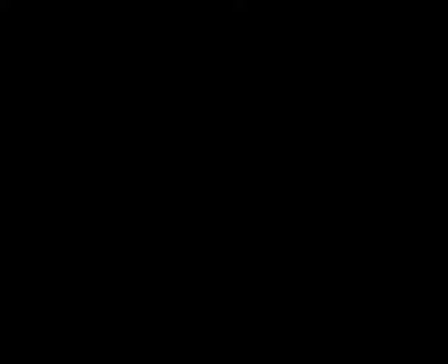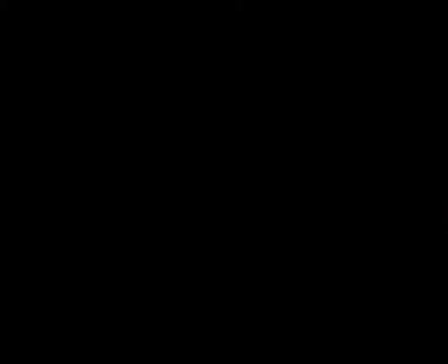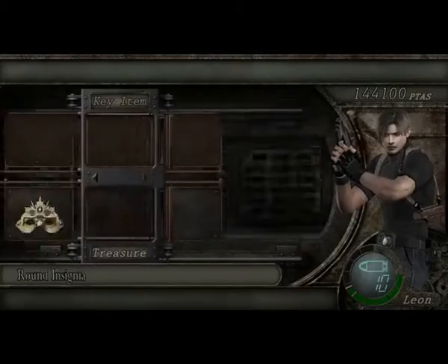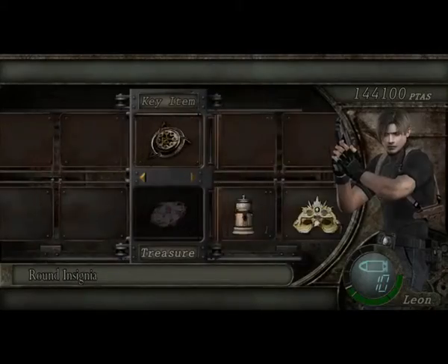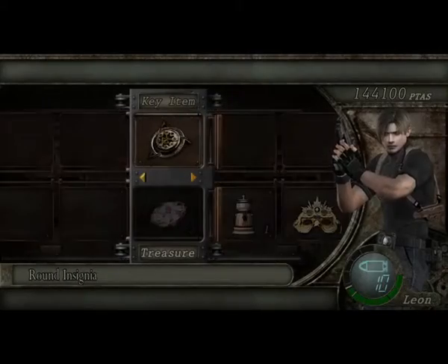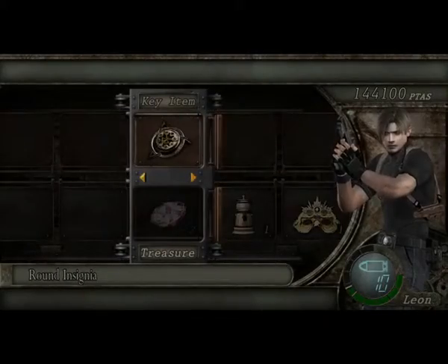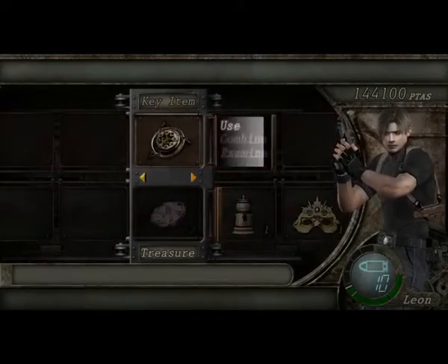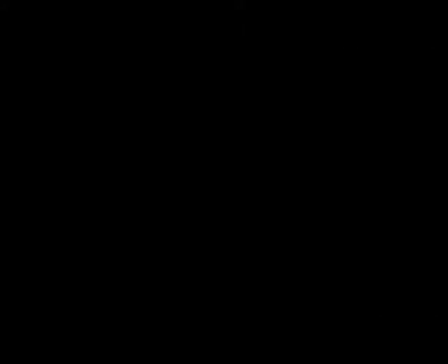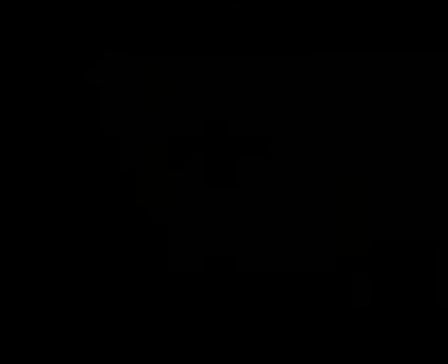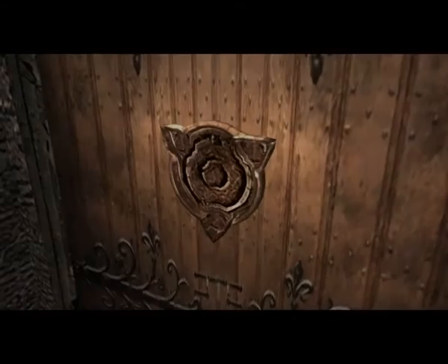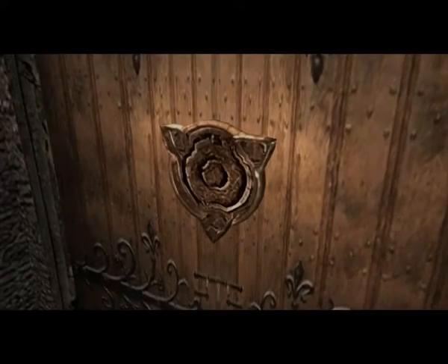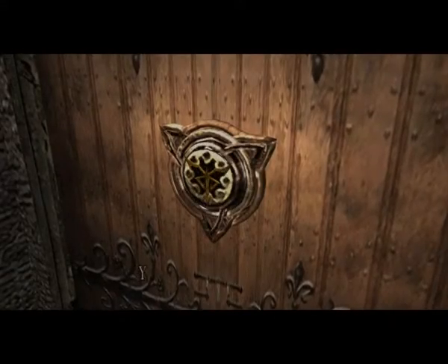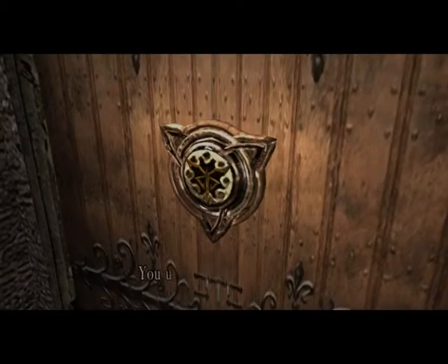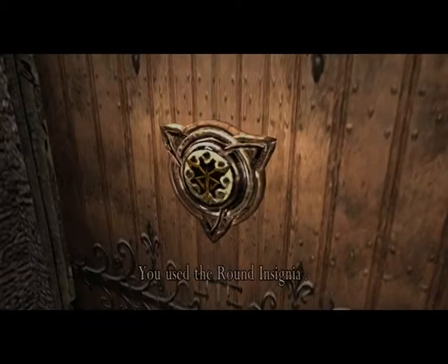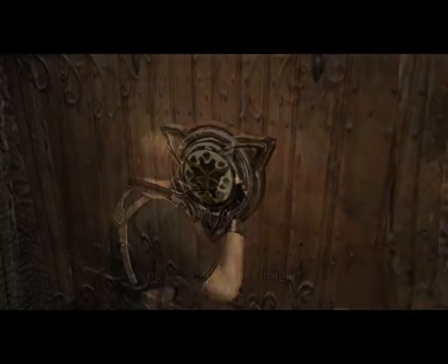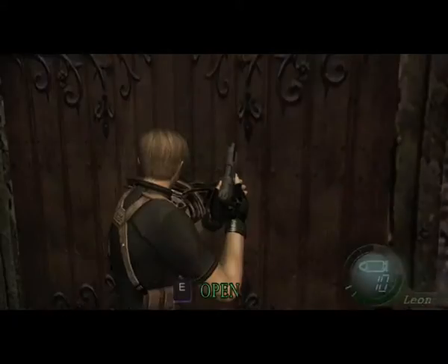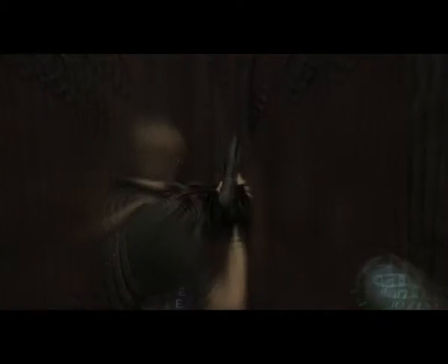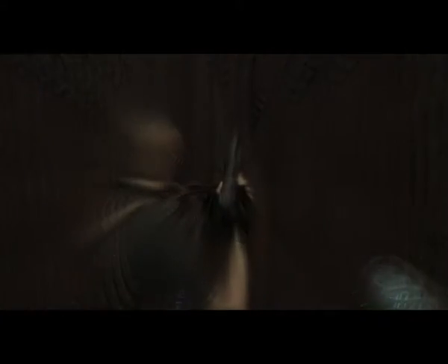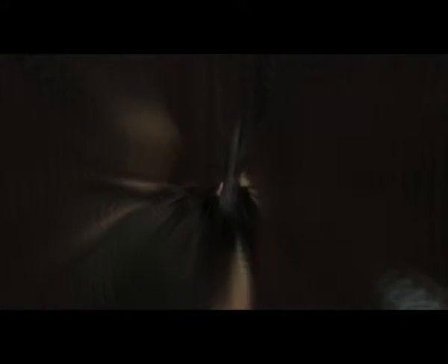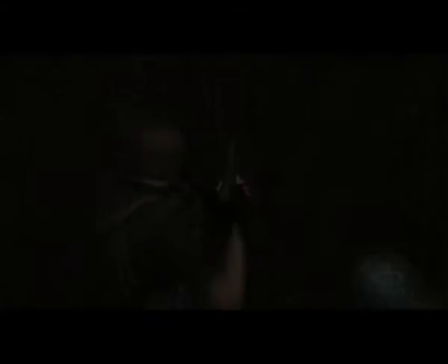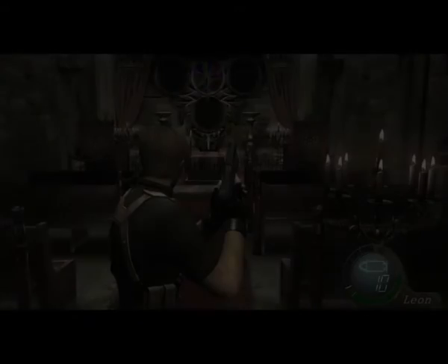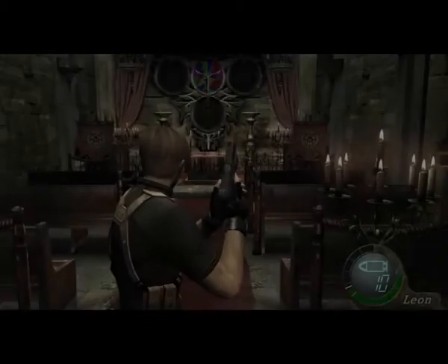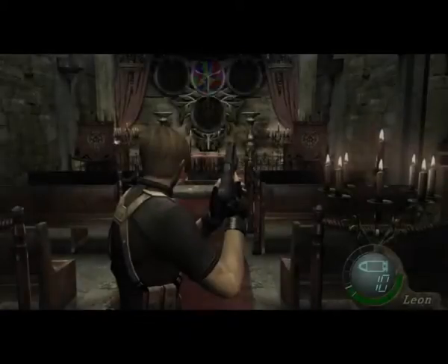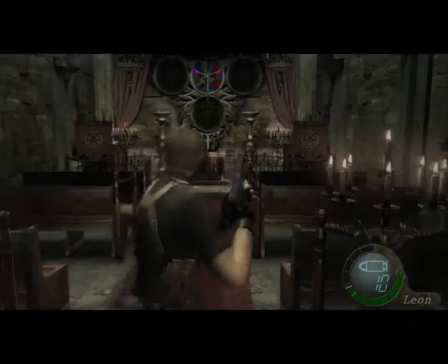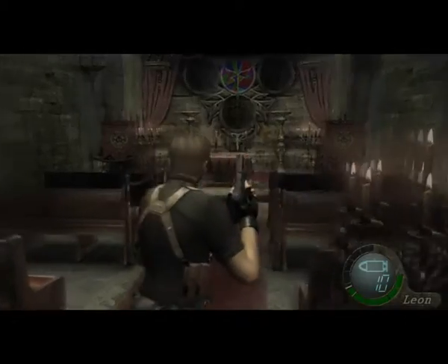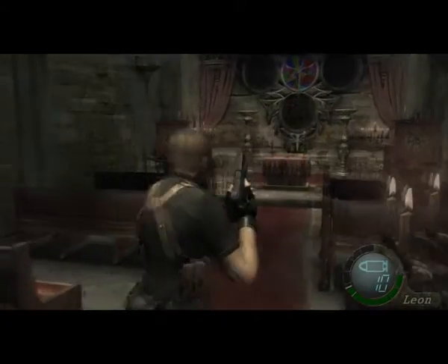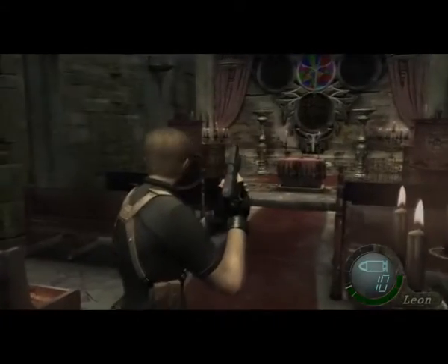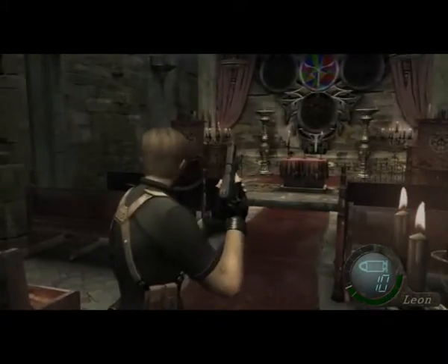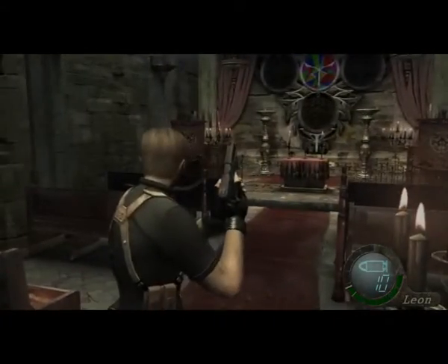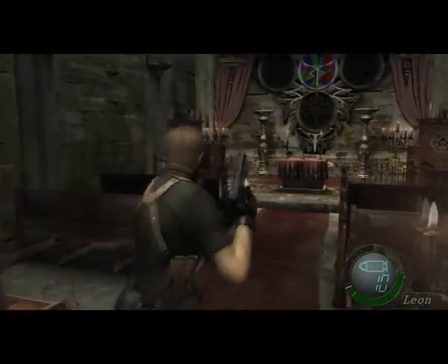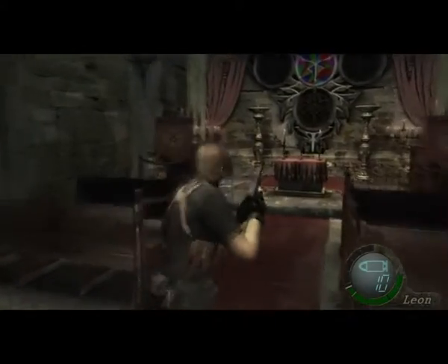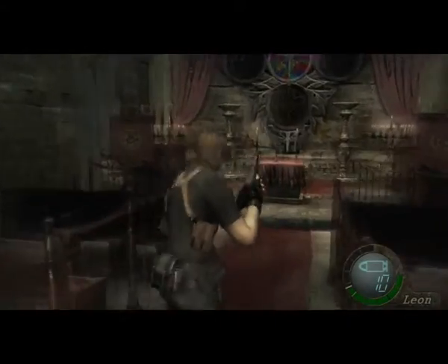Now here's the insignia that you found in the waterfall, and you get access to the church. That was a fast load, Jesus.